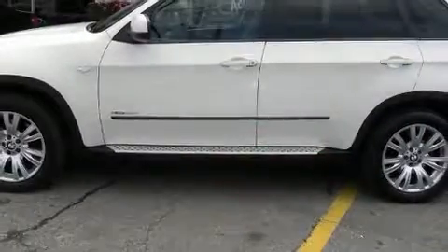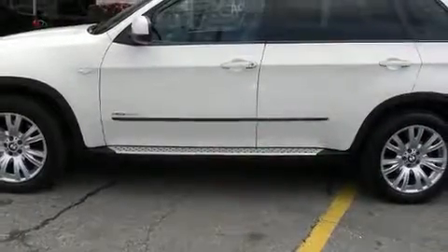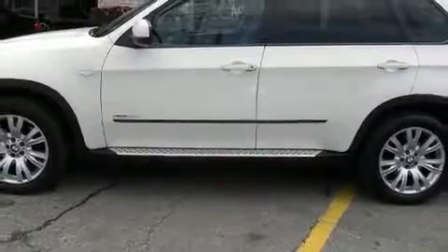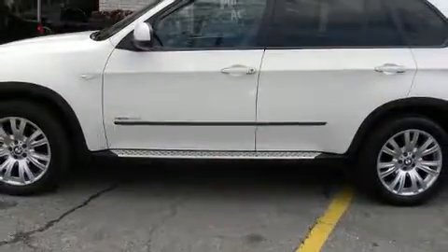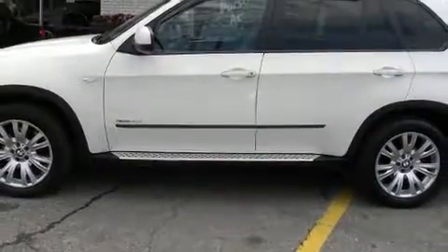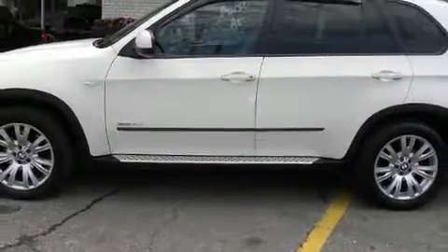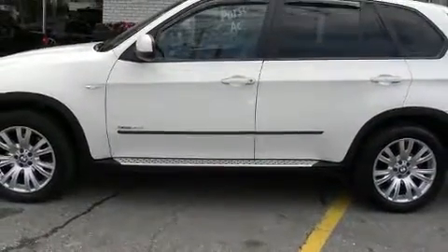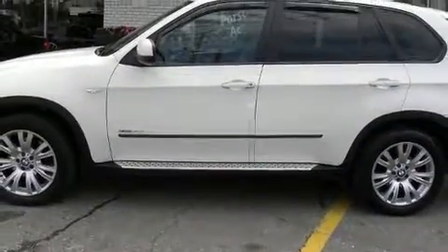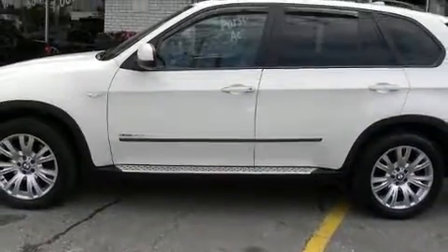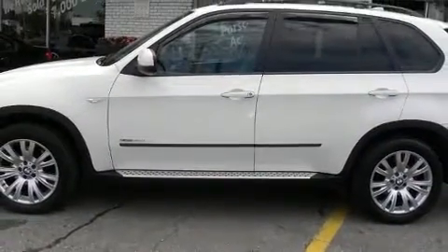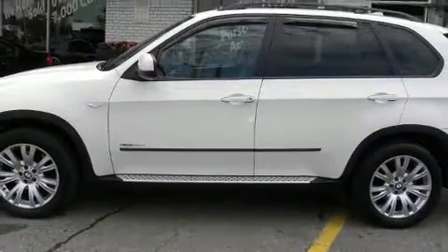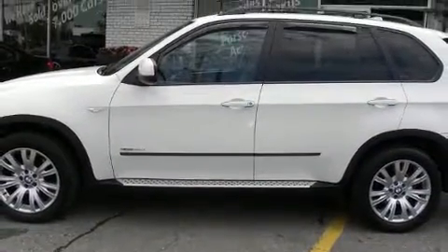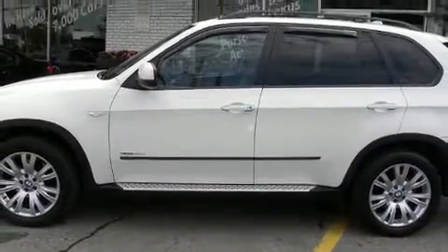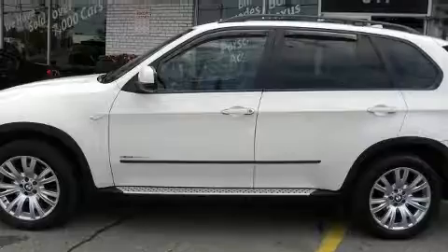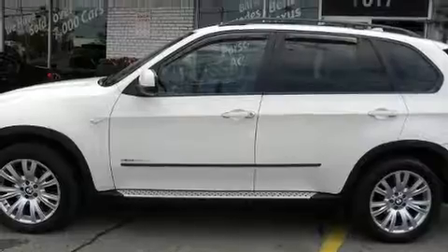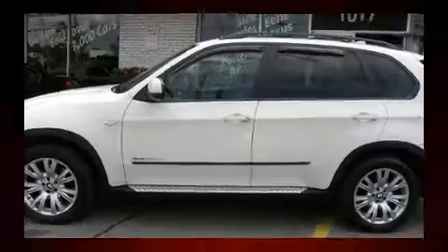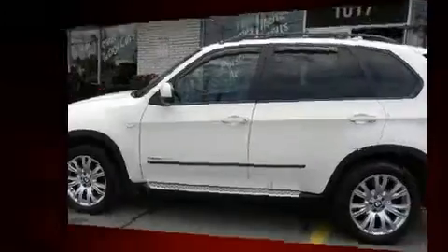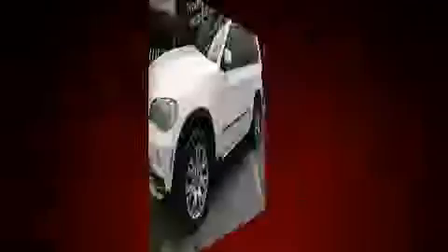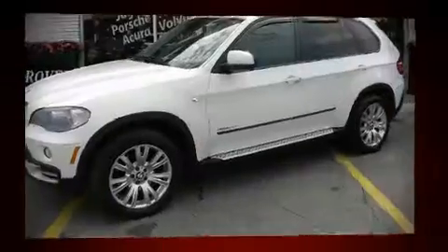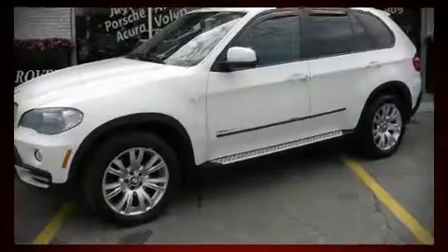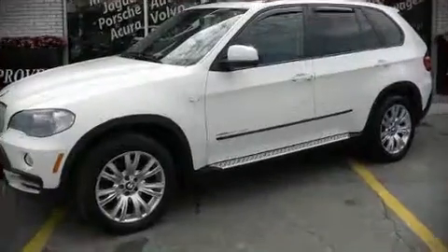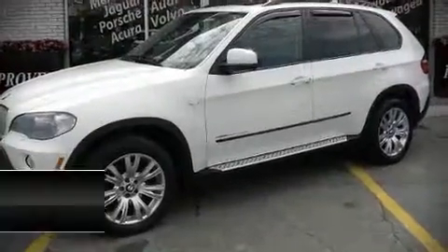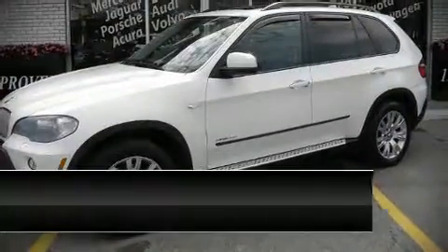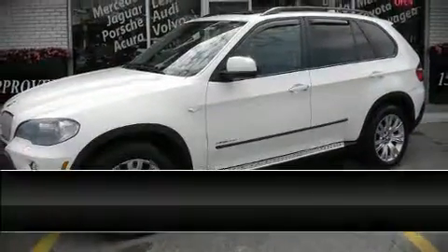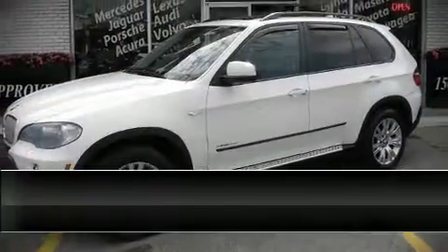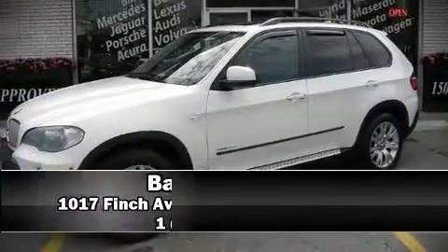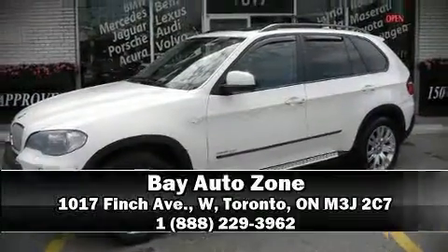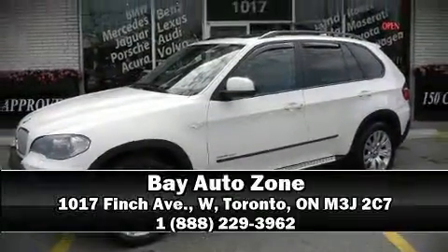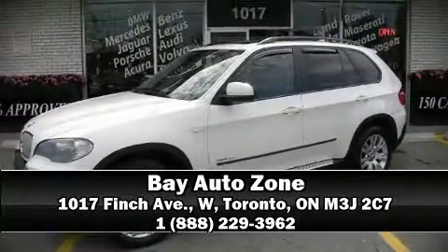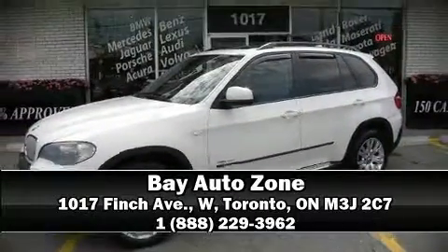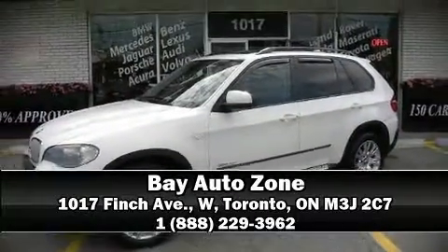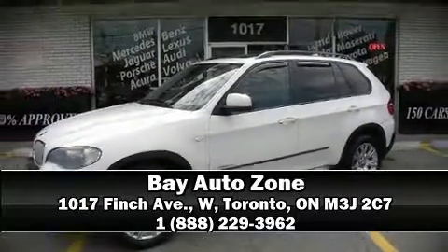Our experienced sales staff is eager to share its knowledge and enthusiasm with you. We are here to help you.